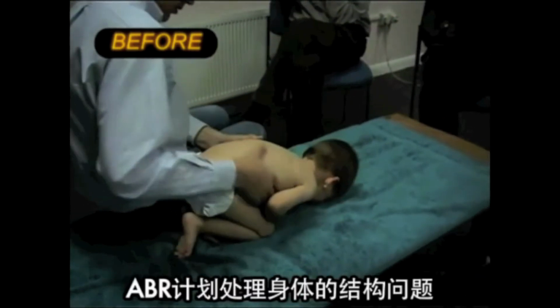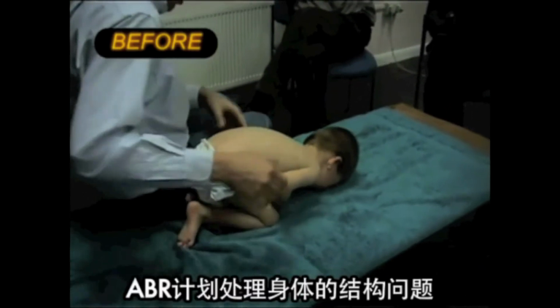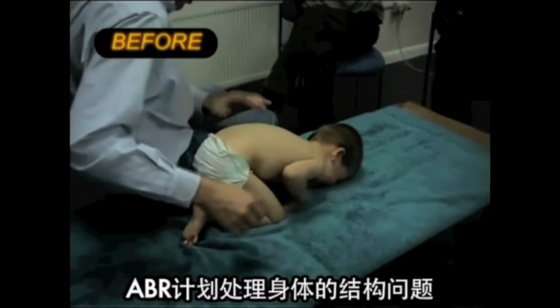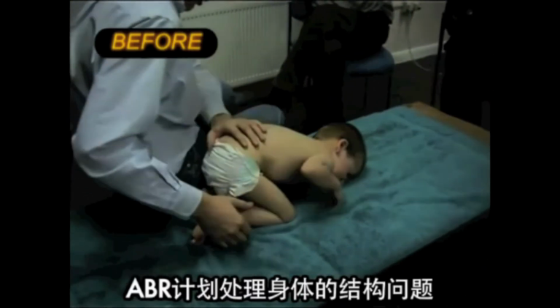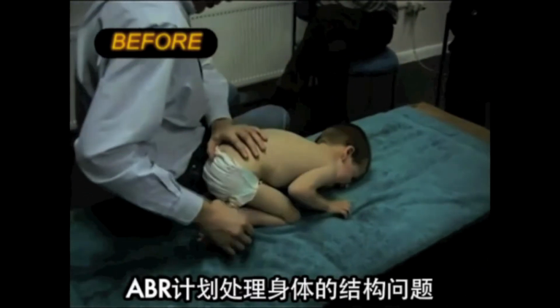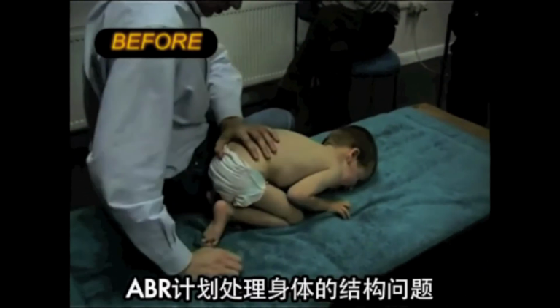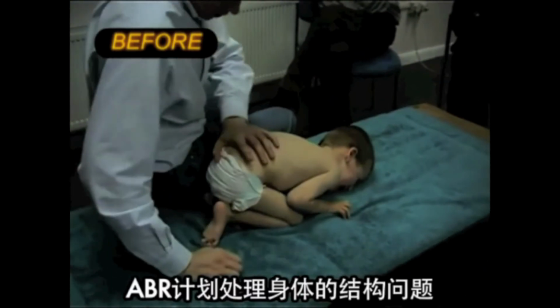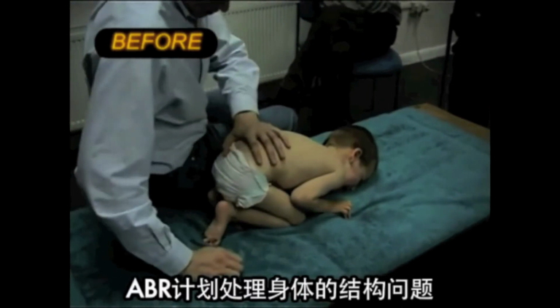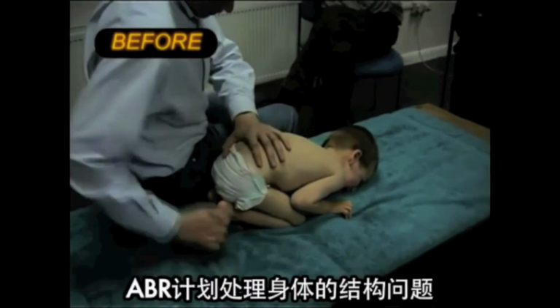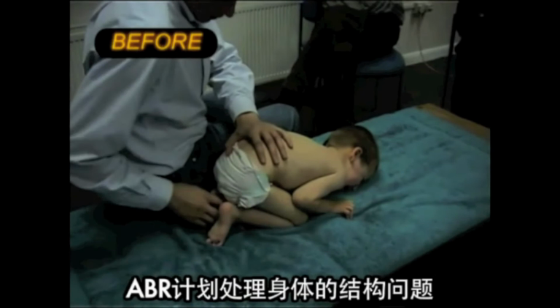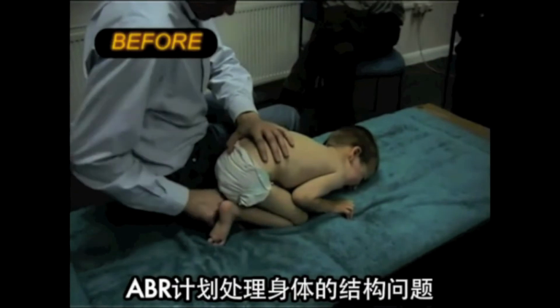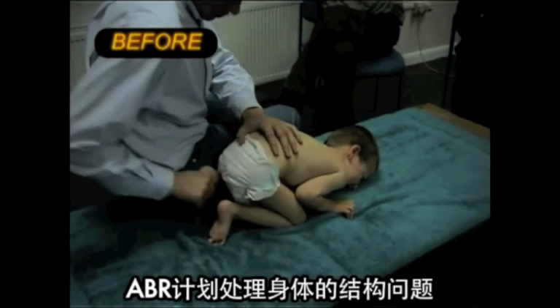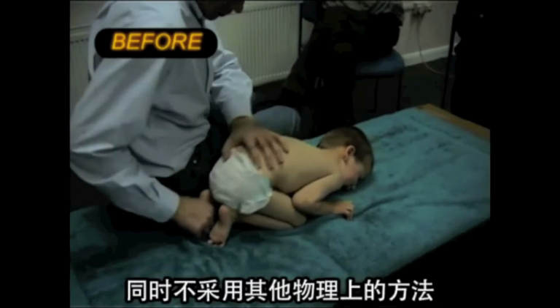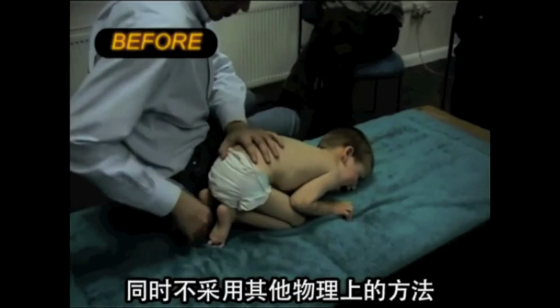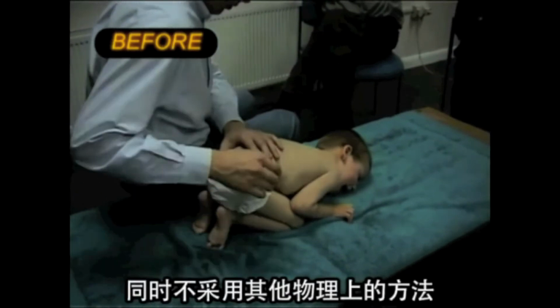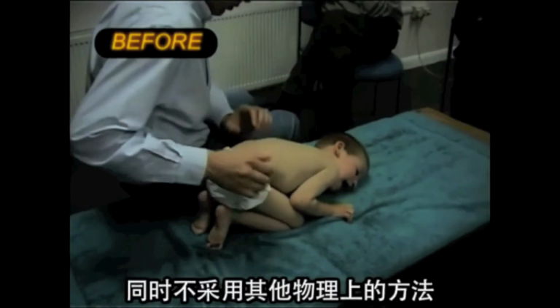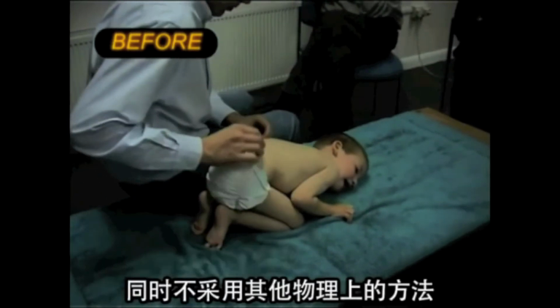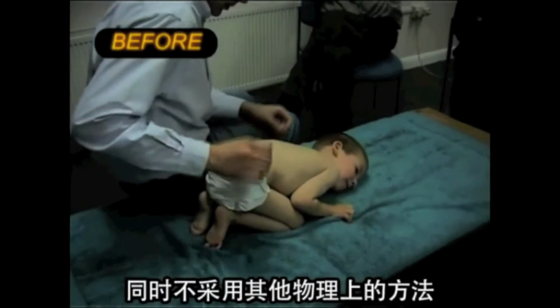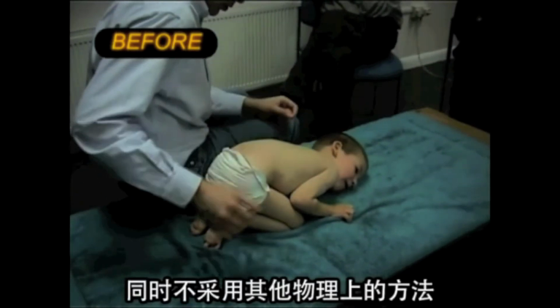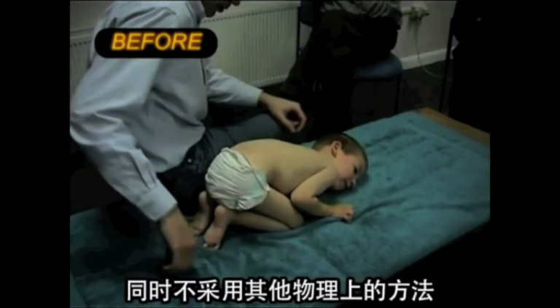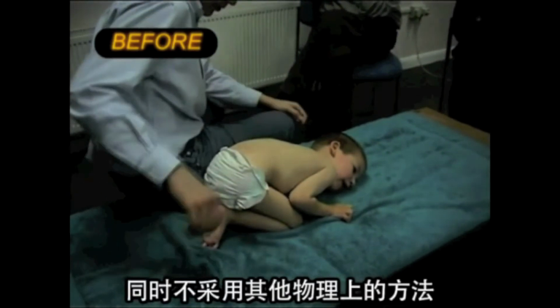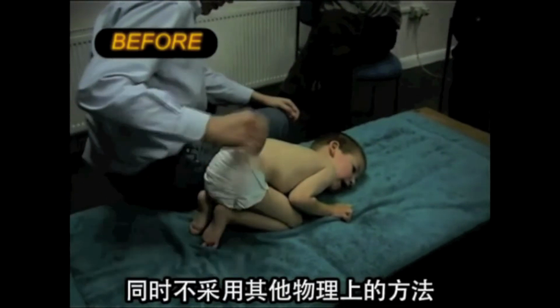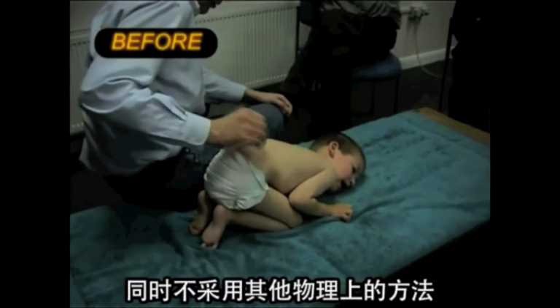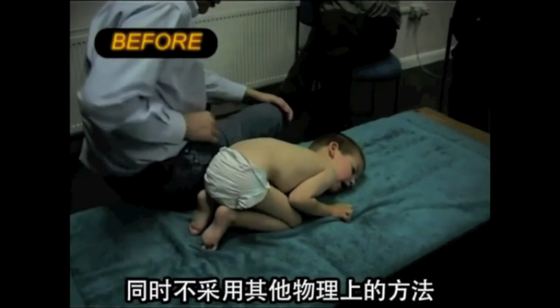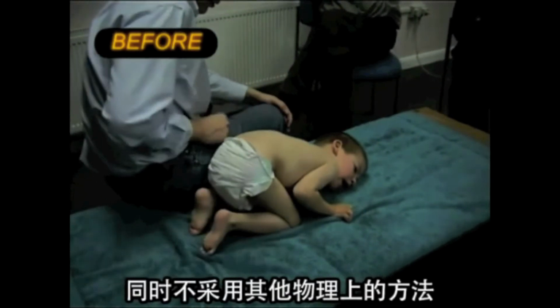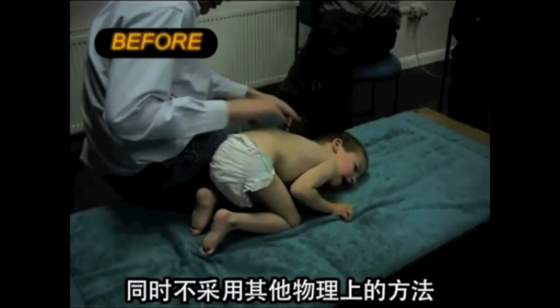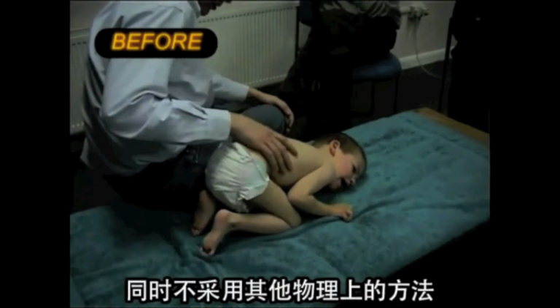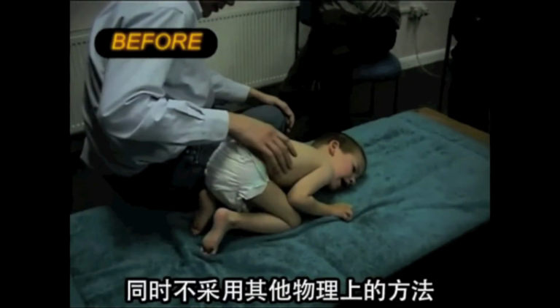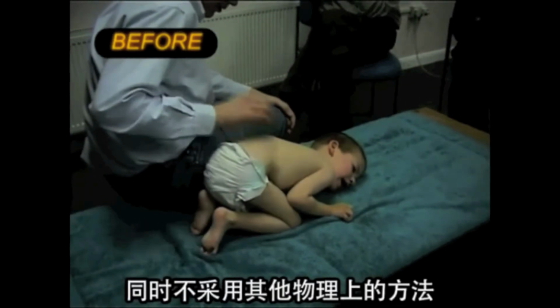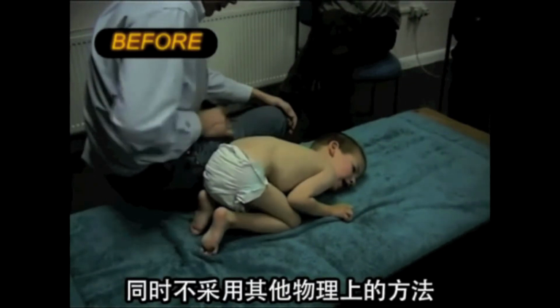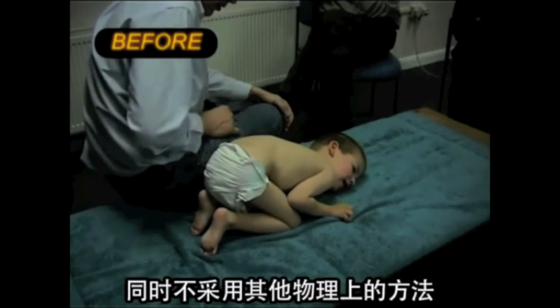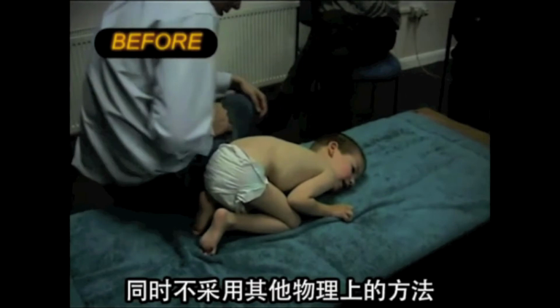The ABR program addresses the structure. The ABR program is always done alone, without any other physical methods in parallel.